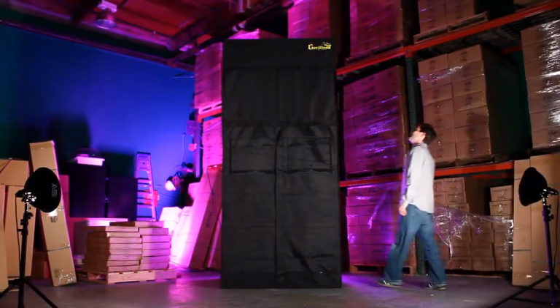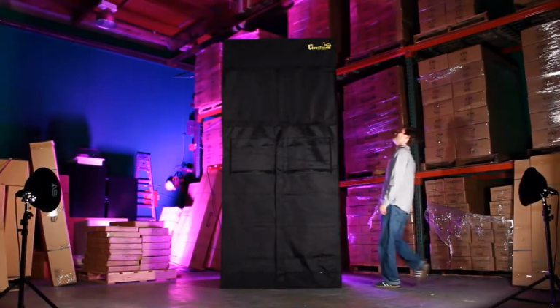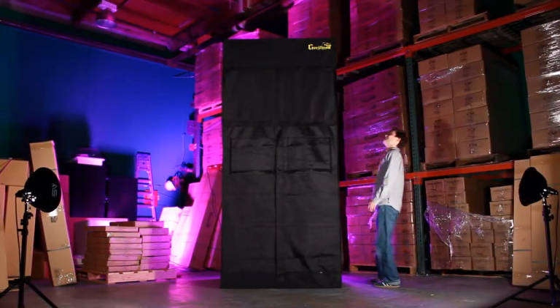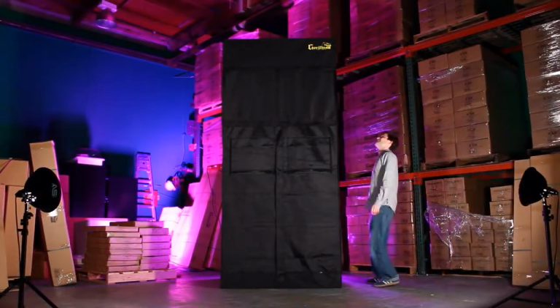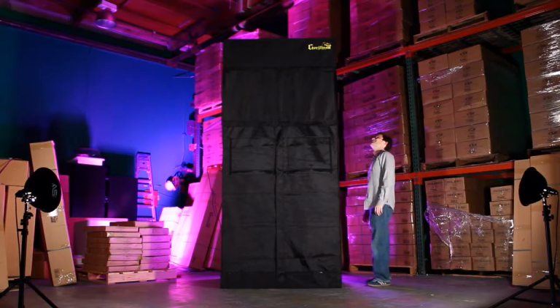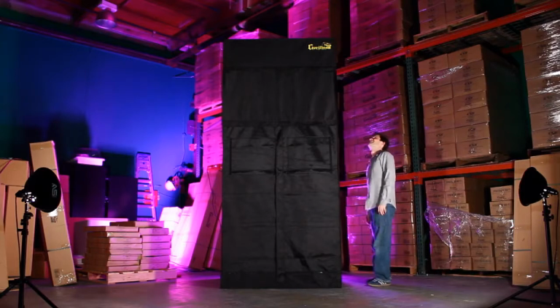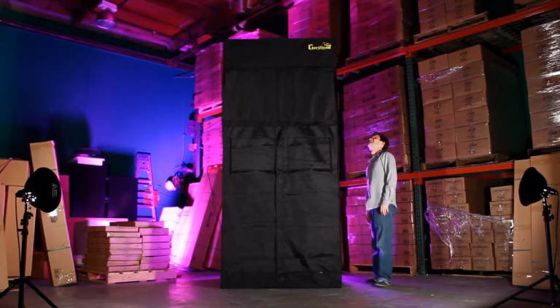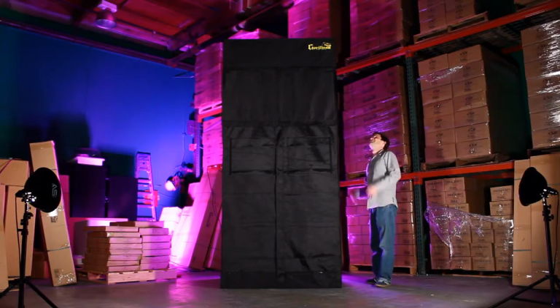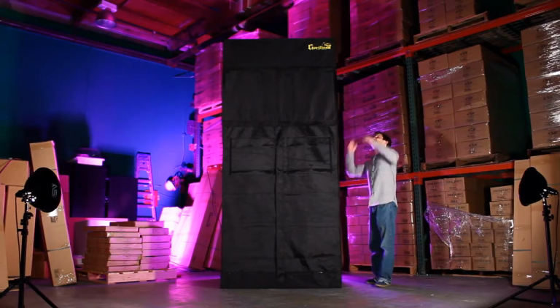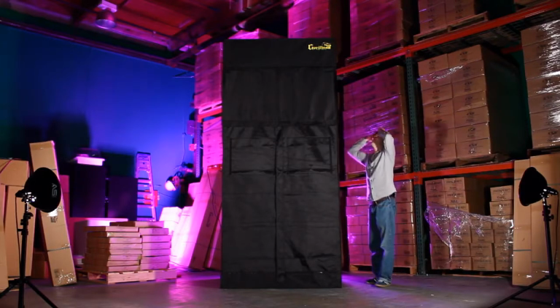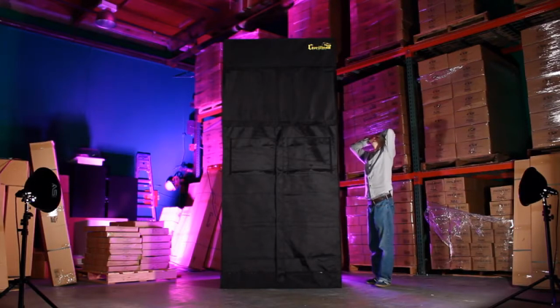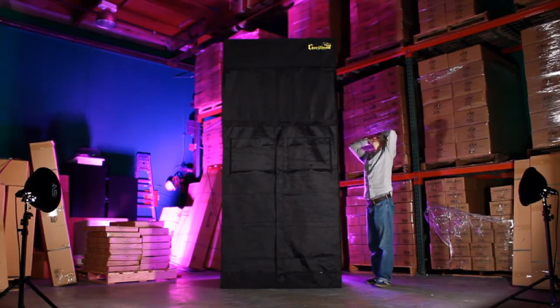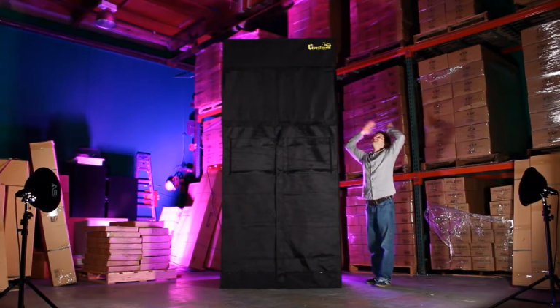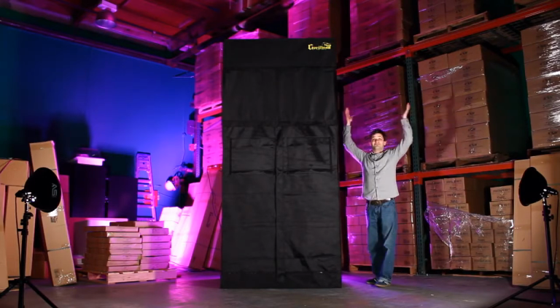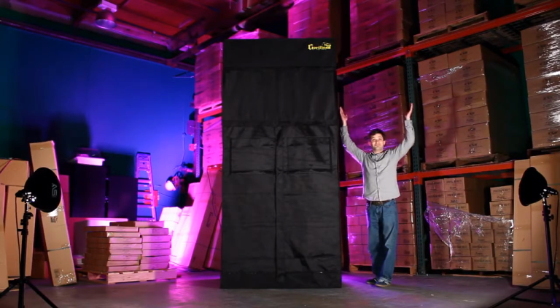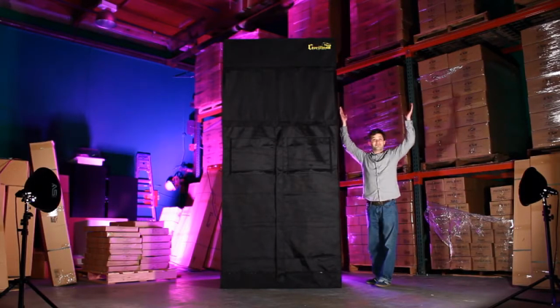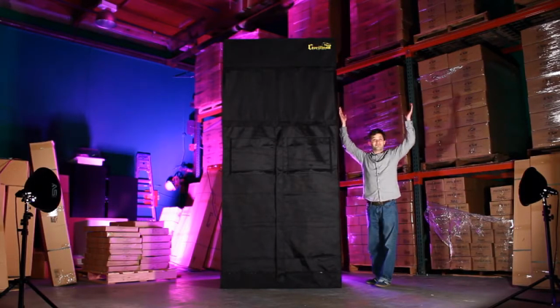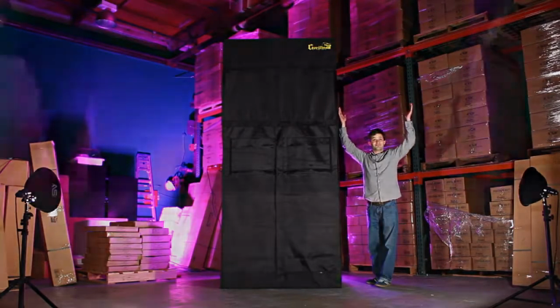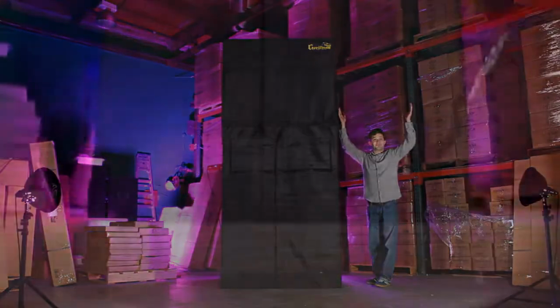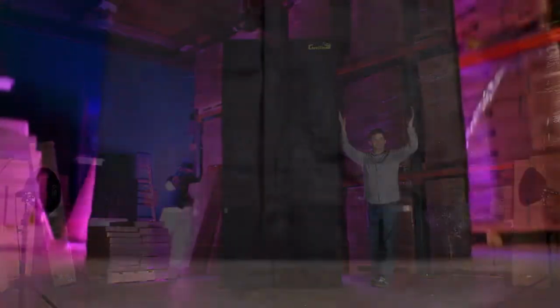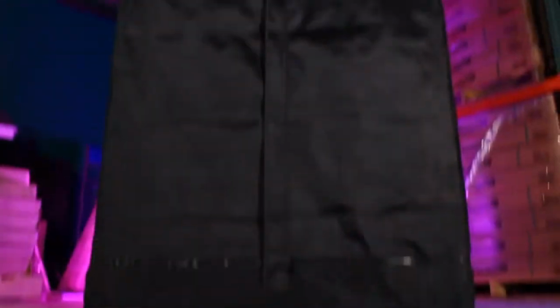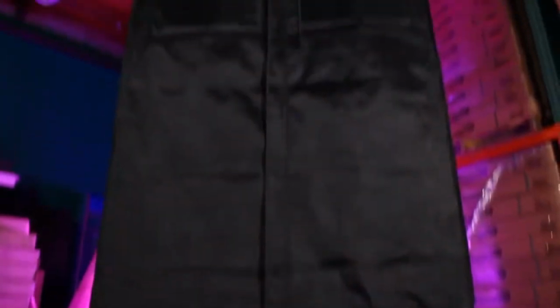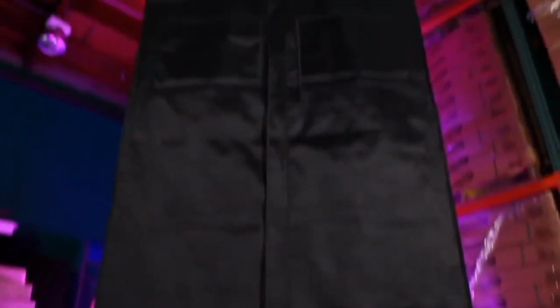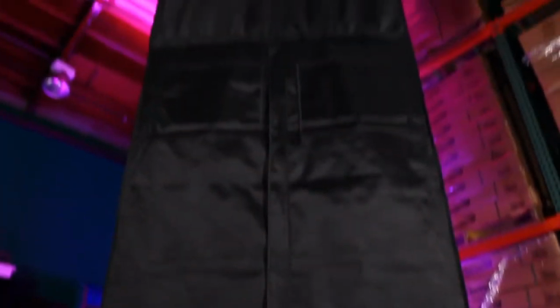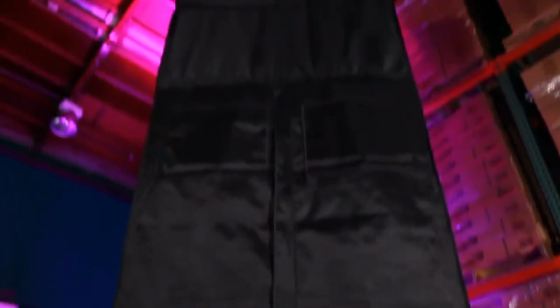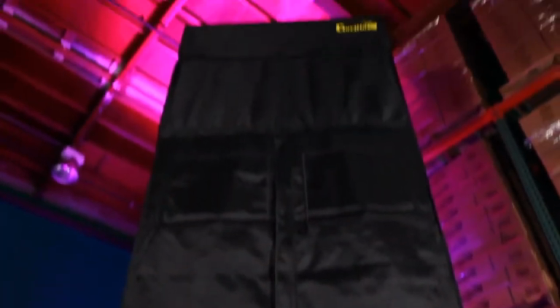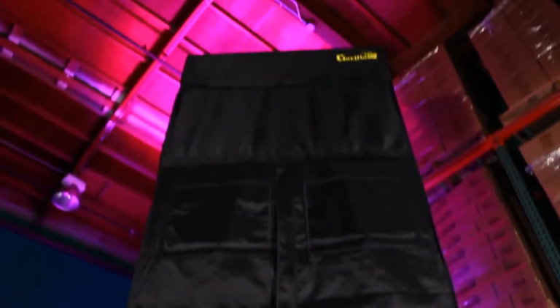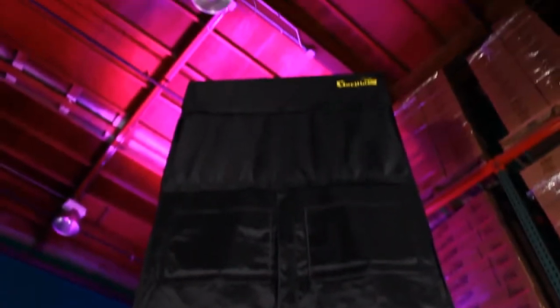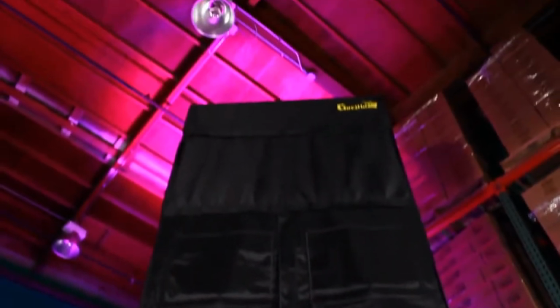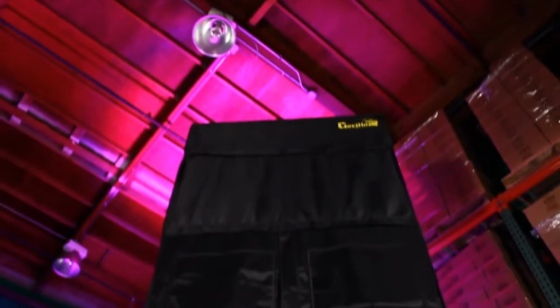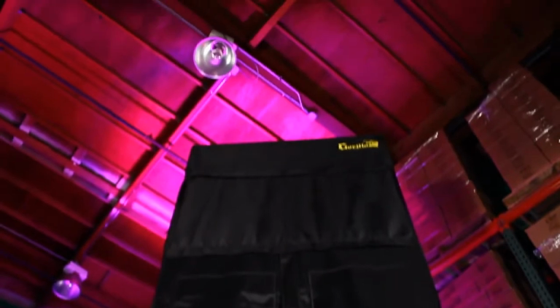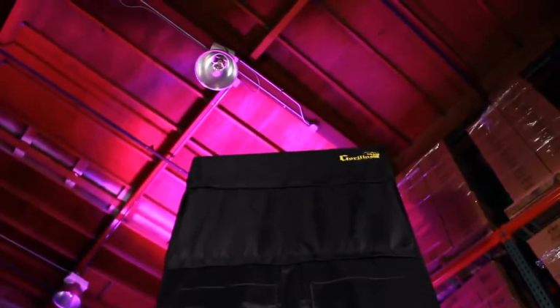Why limit your grow's potential with a static grow tent? Gorilla Grow Tent allows you to make the sky the limit.